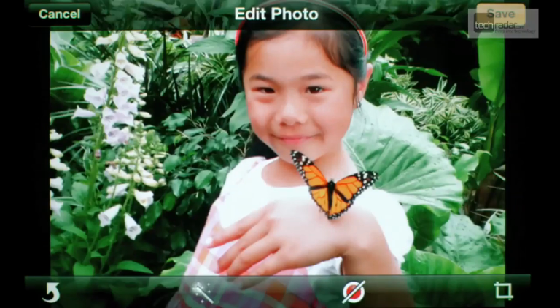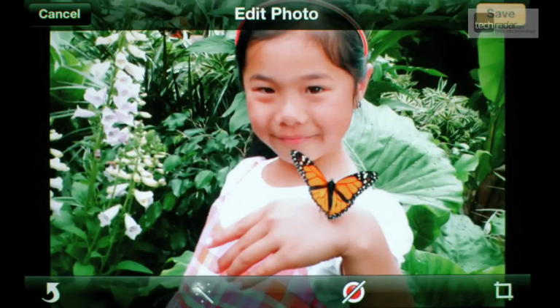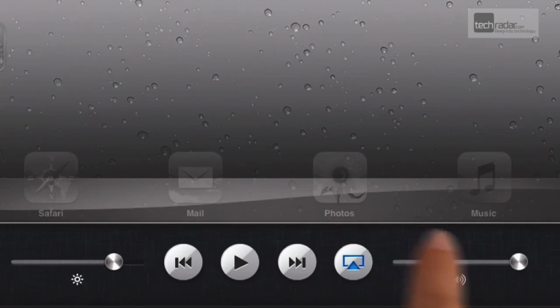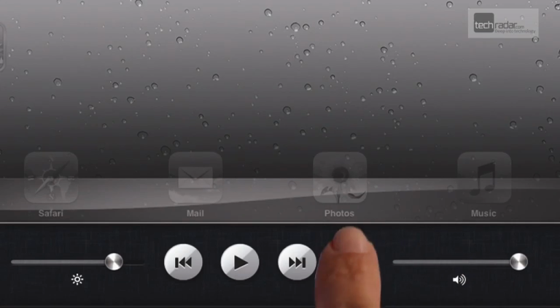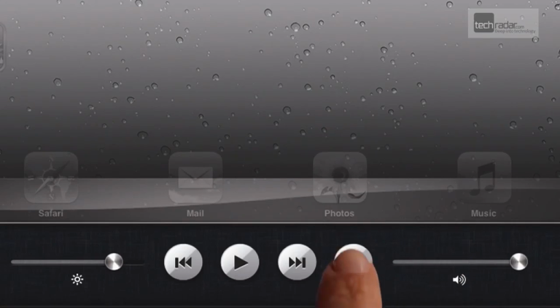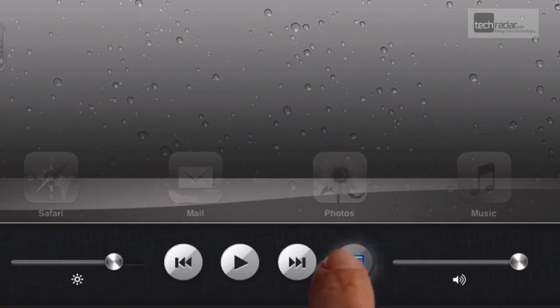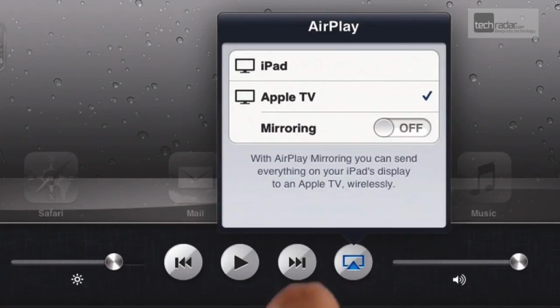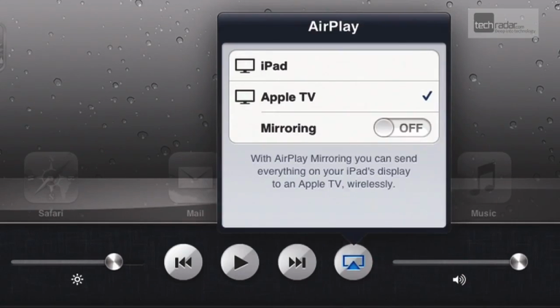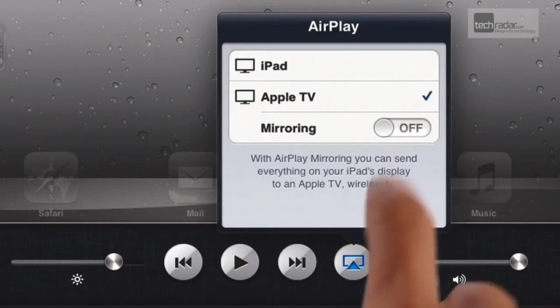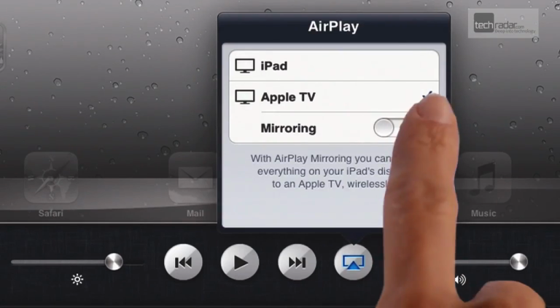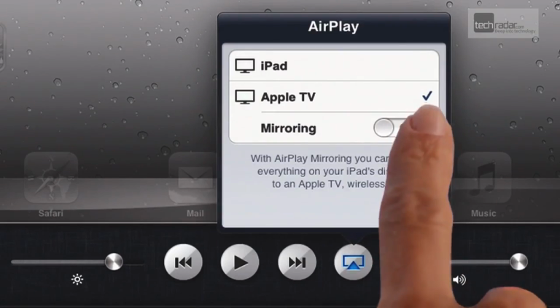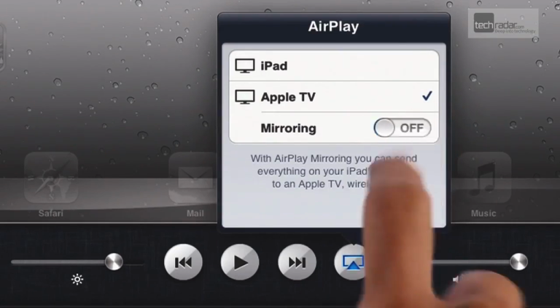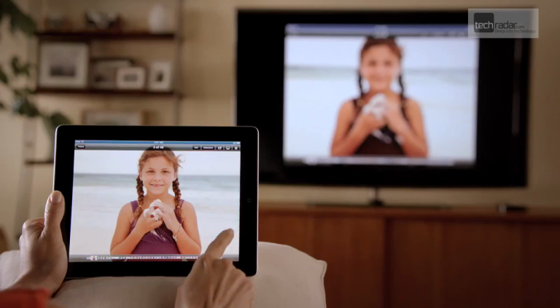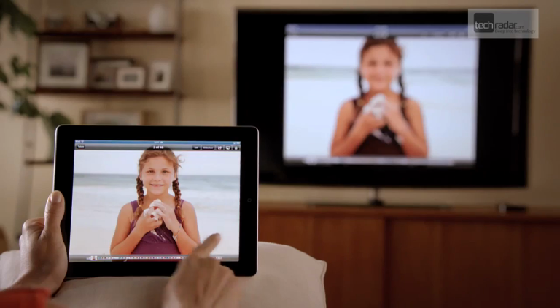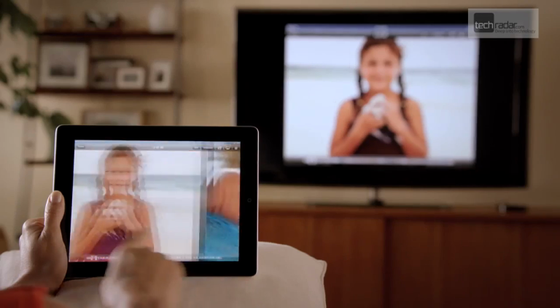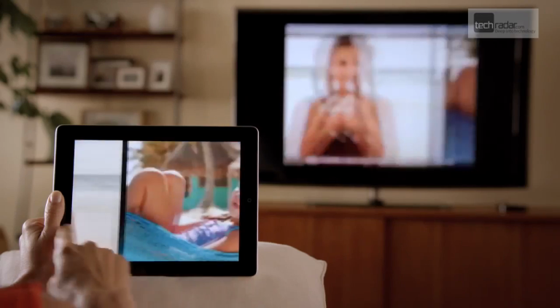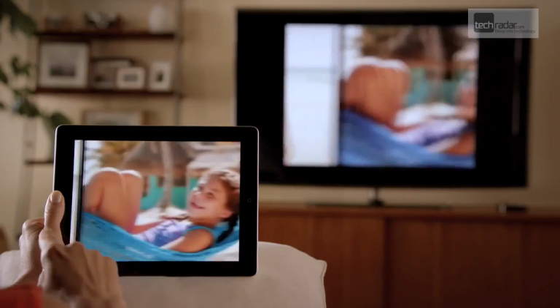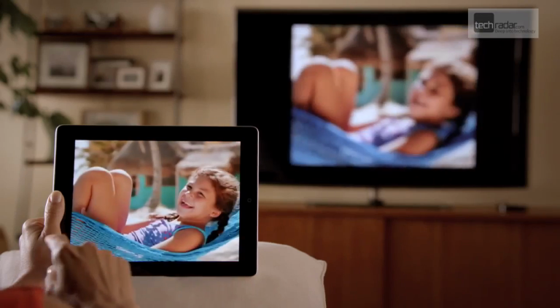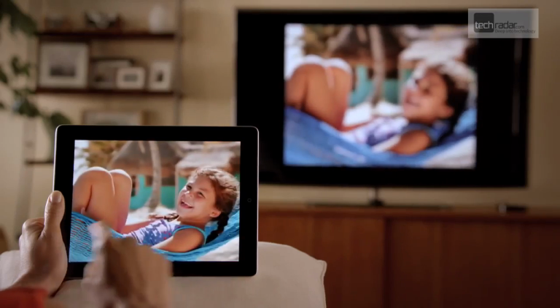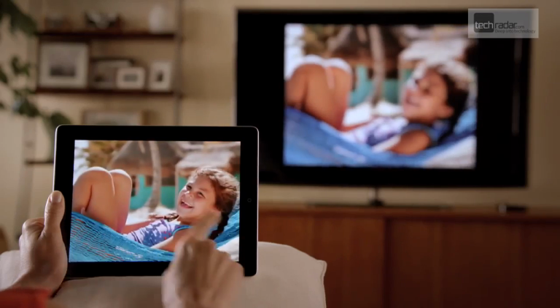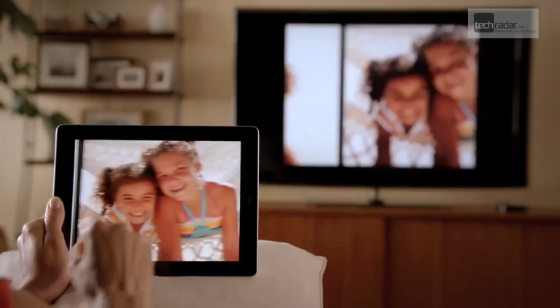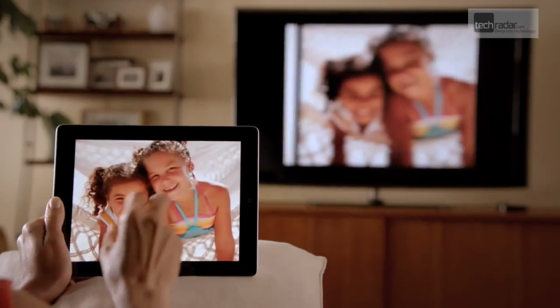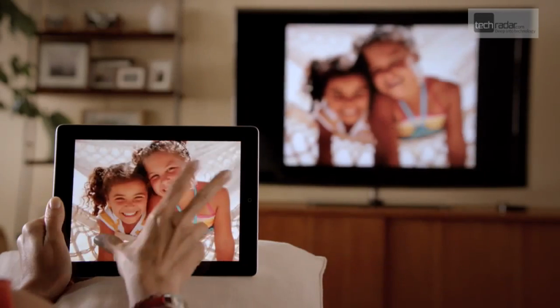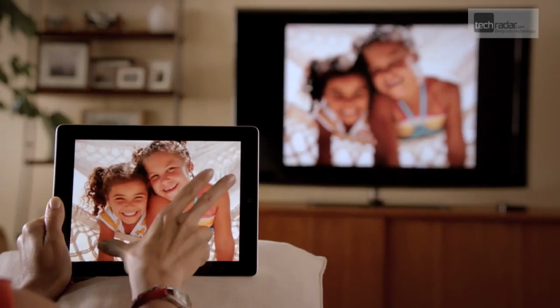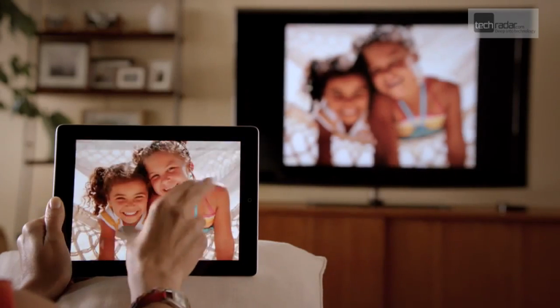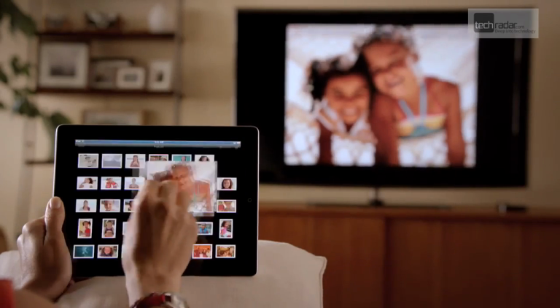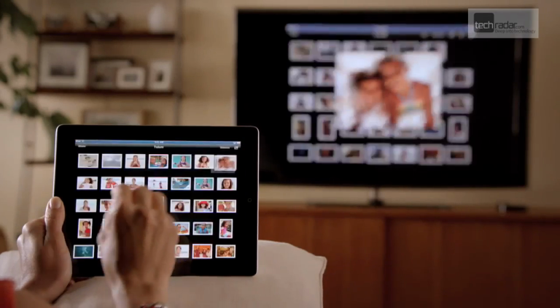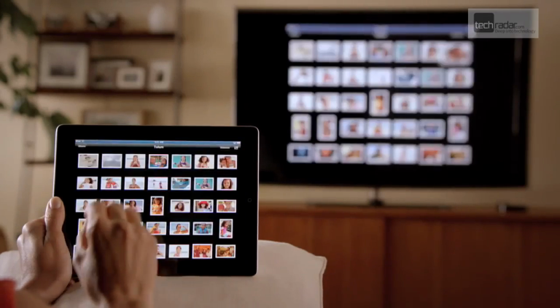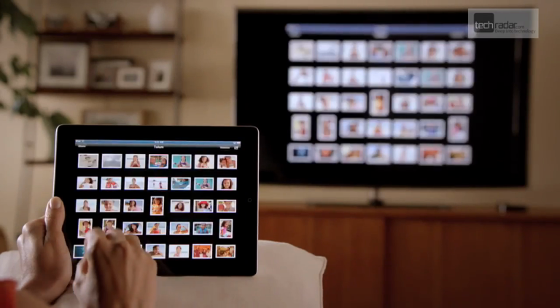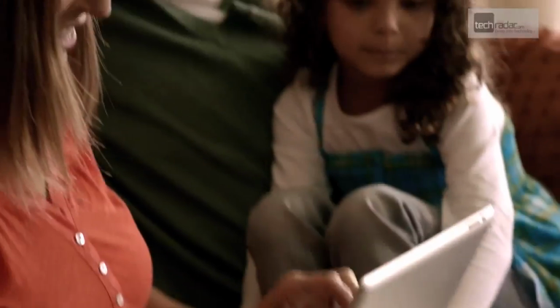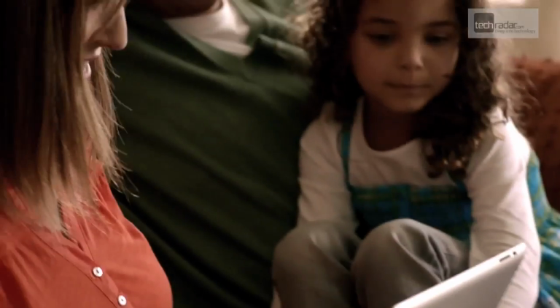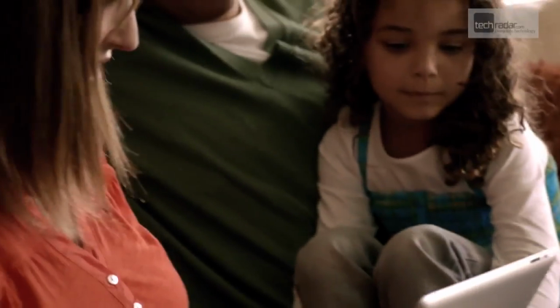AirPlay mirroring lets you view media on your device through a TV screen without a cable, making your iTunes library that little bit more useful.